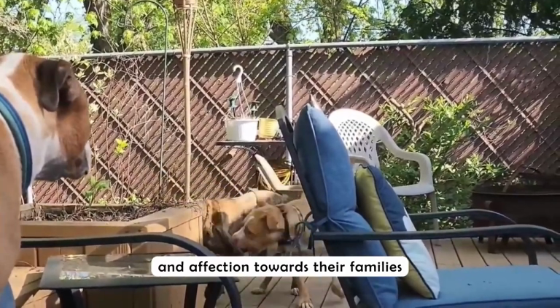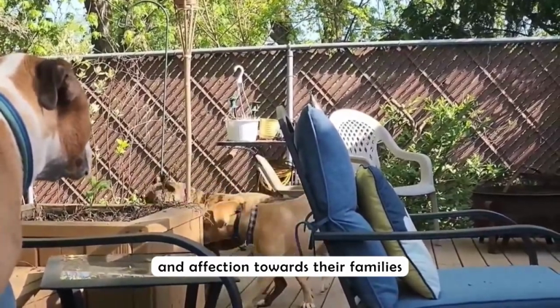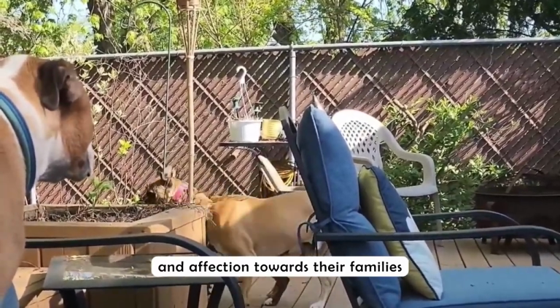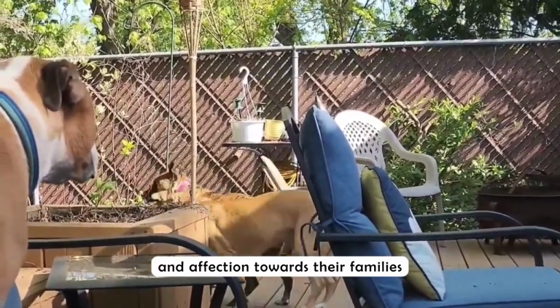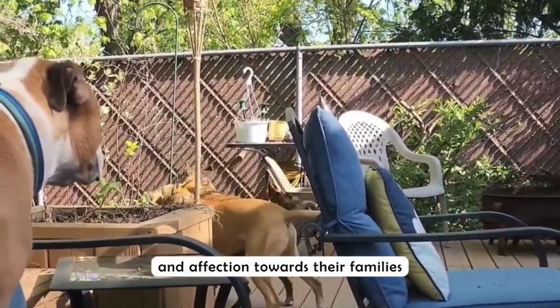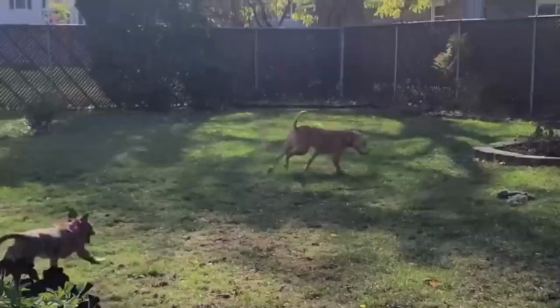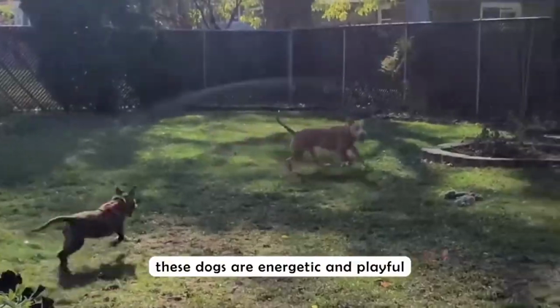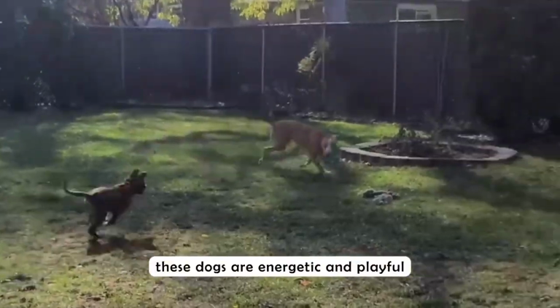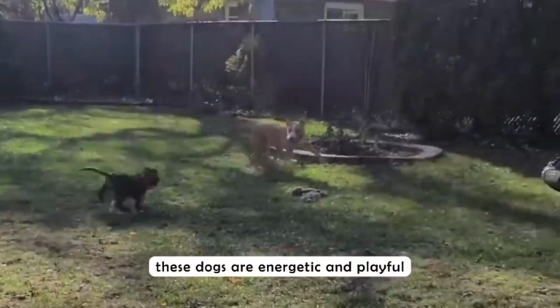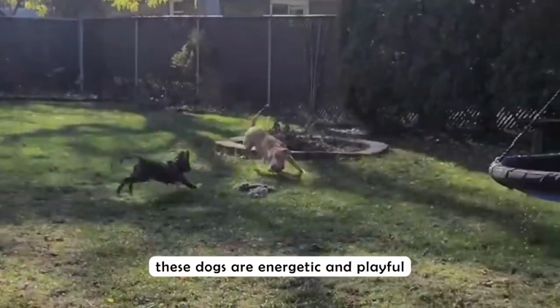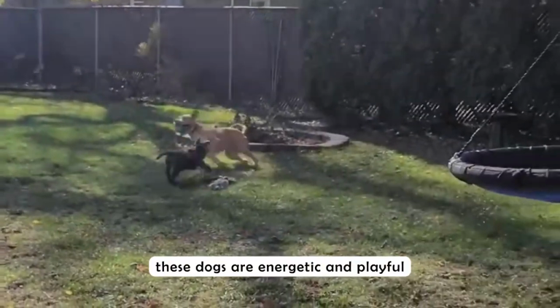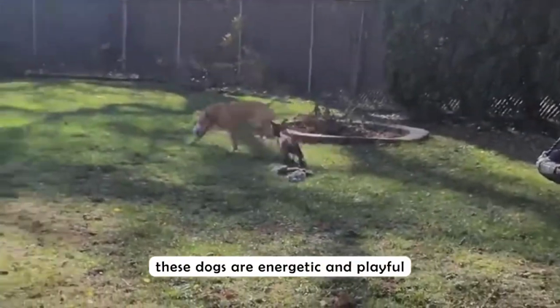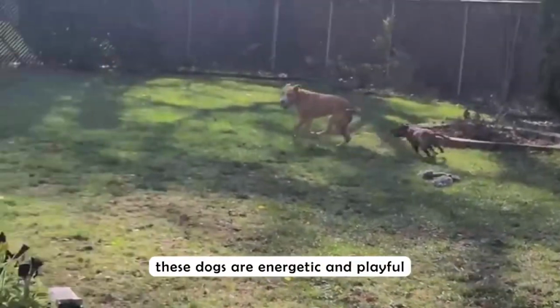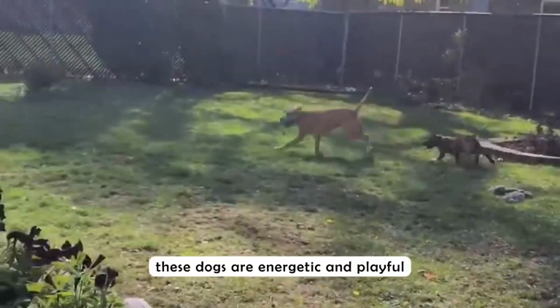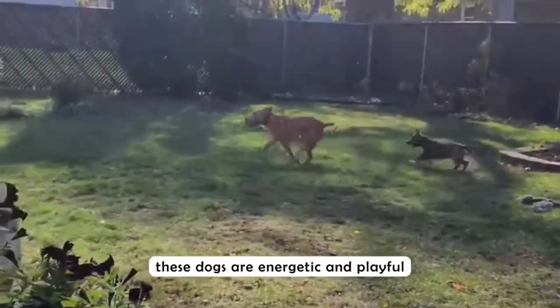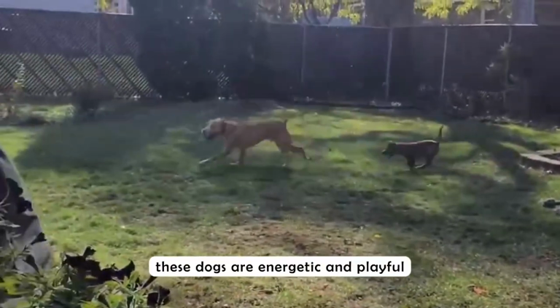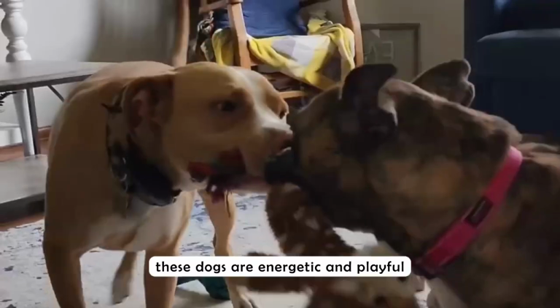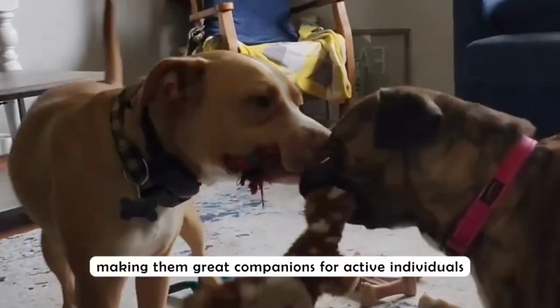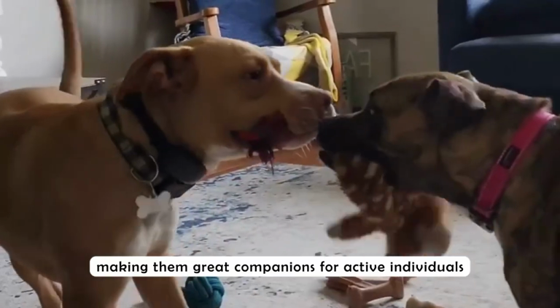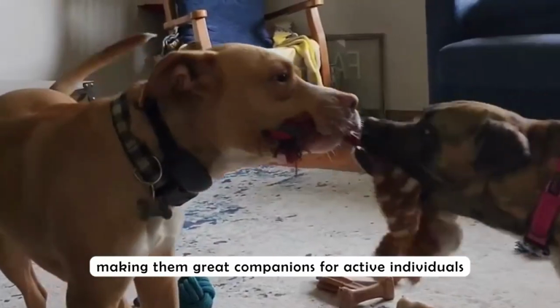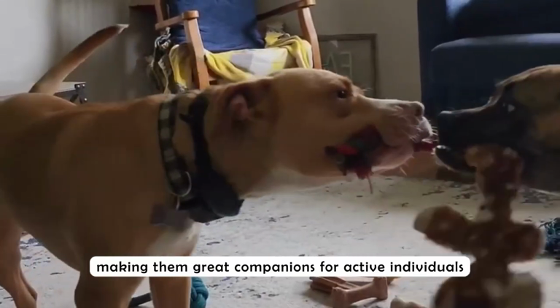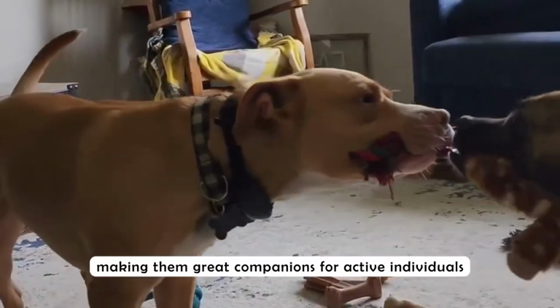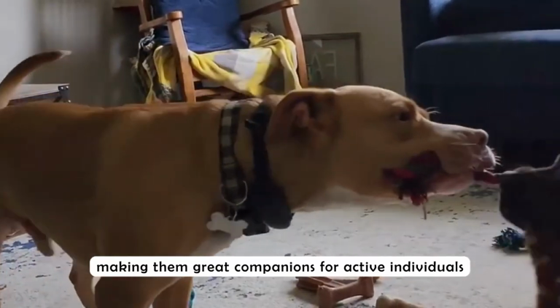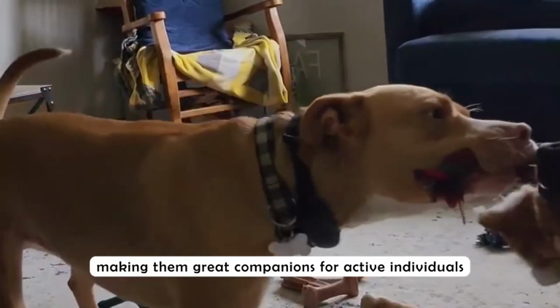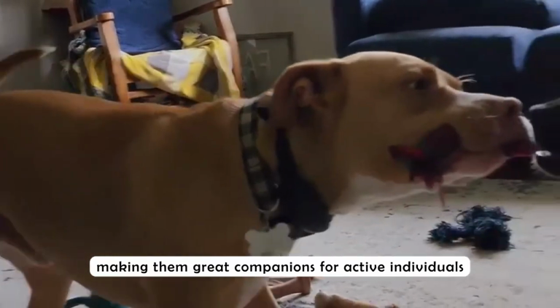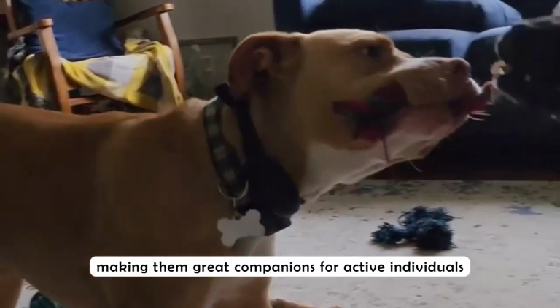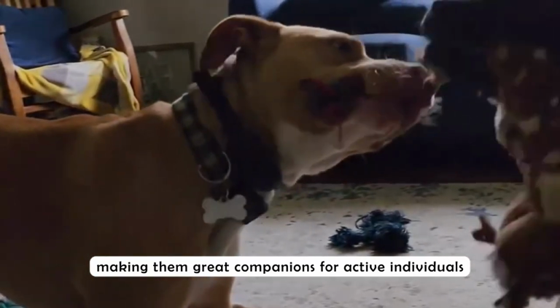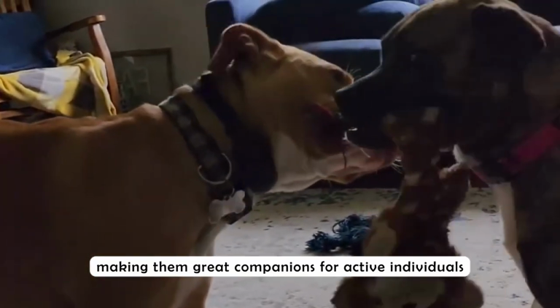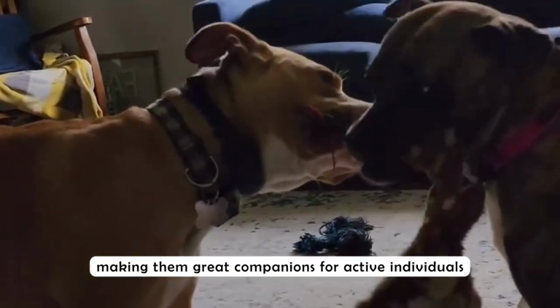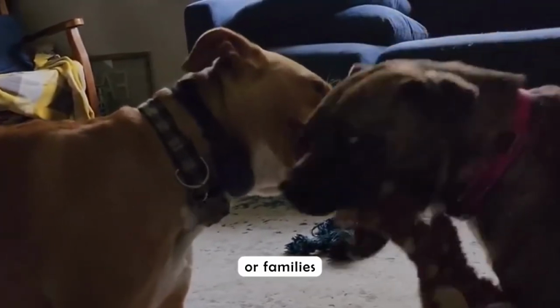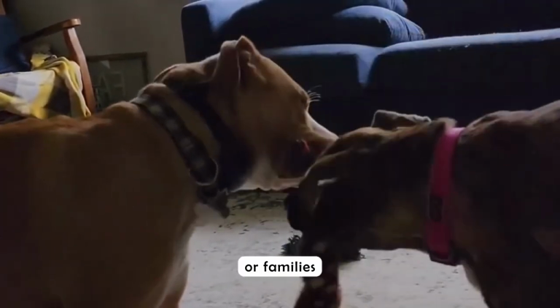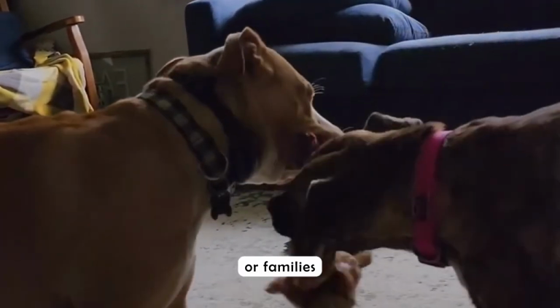Pros: Bull boxer pits are known for their loyalty and affection towards their families. These dogs are energetic and playful, making them great companions for active individuals or families.